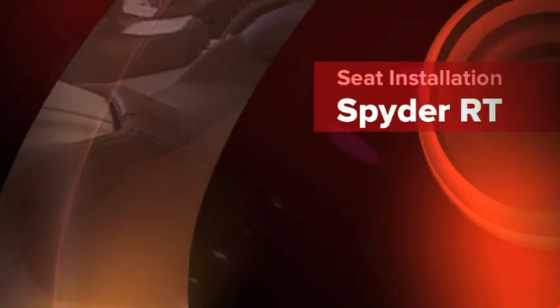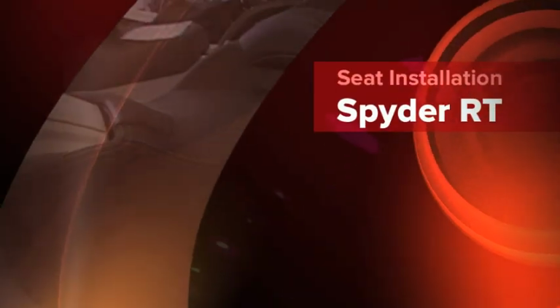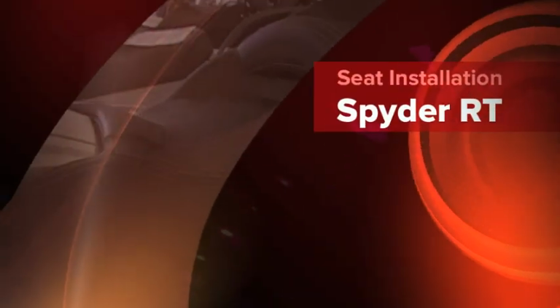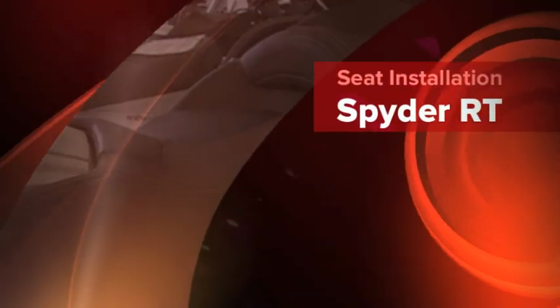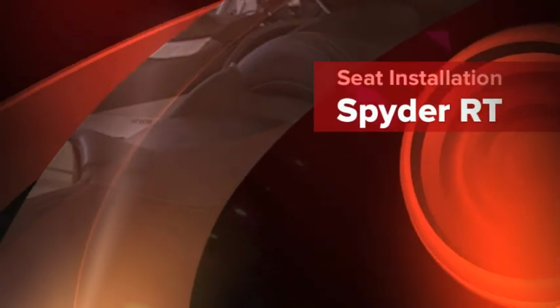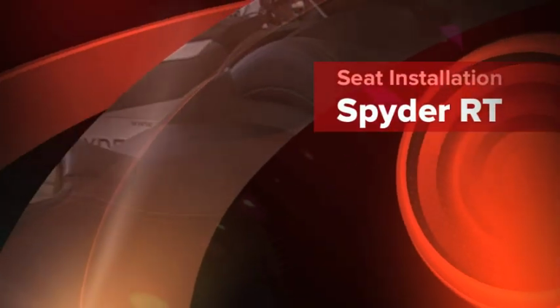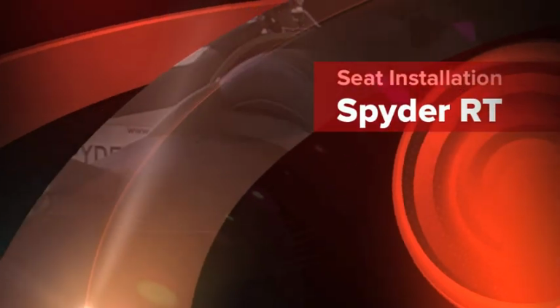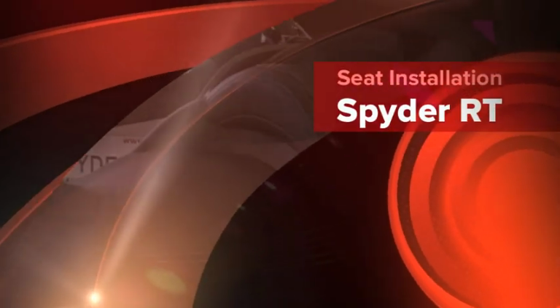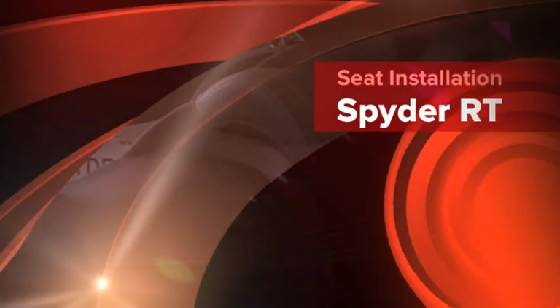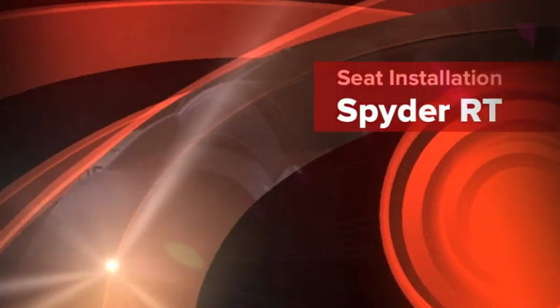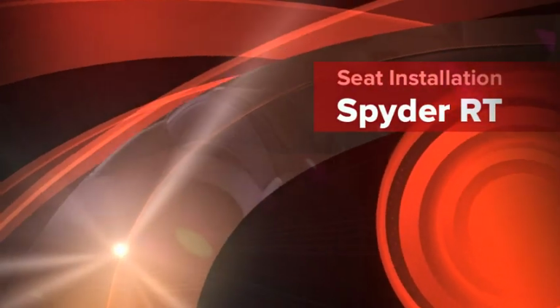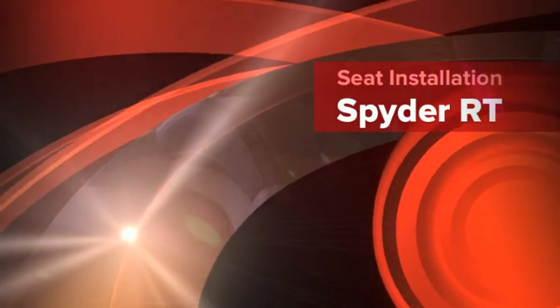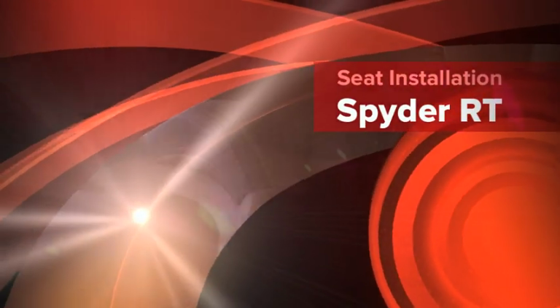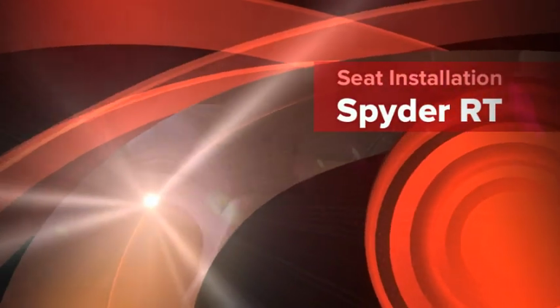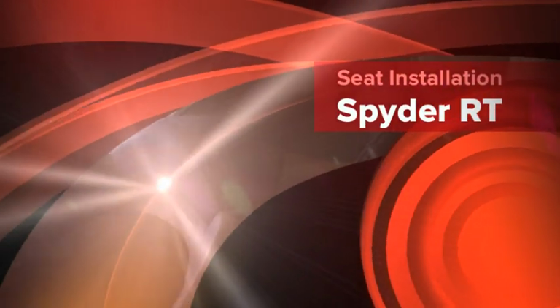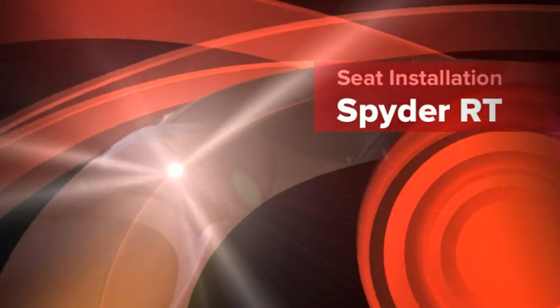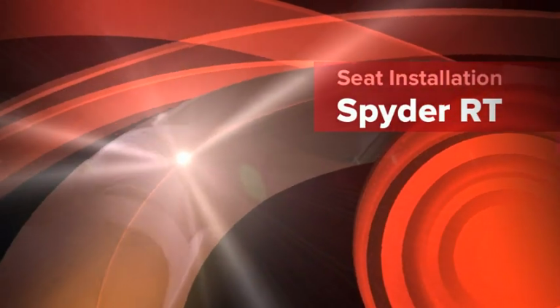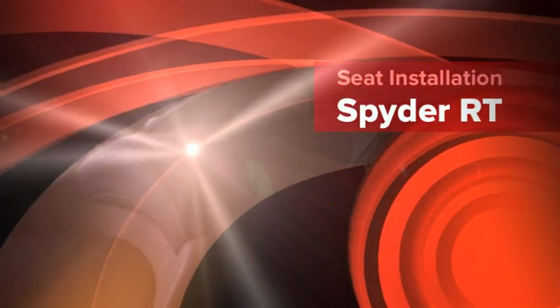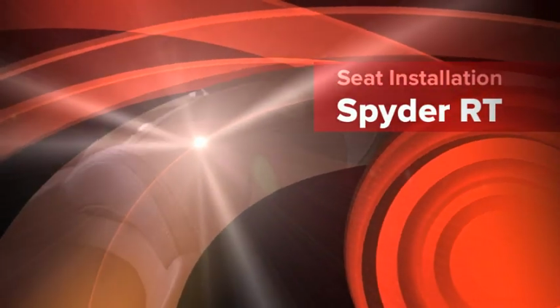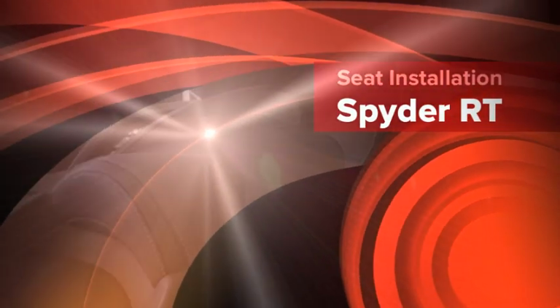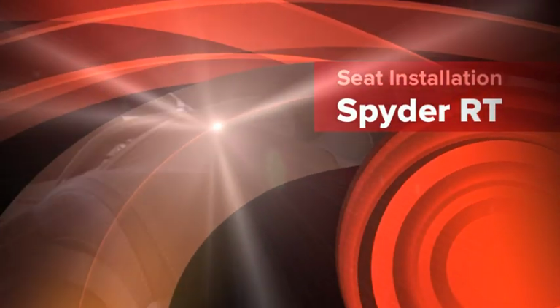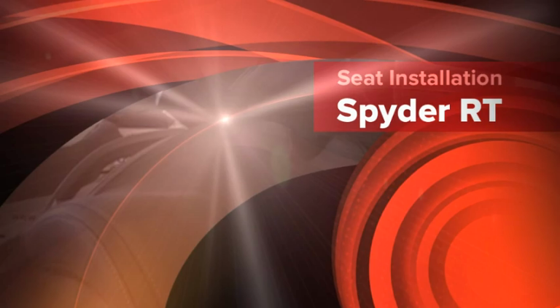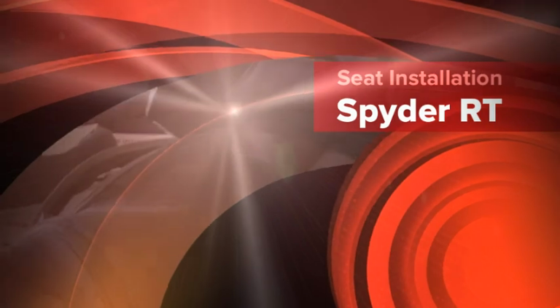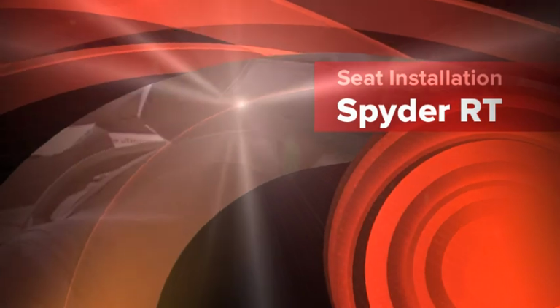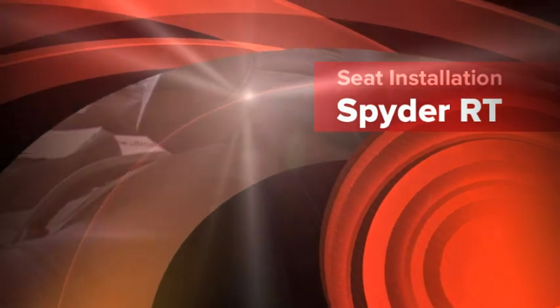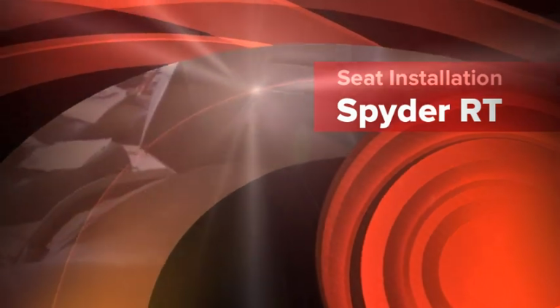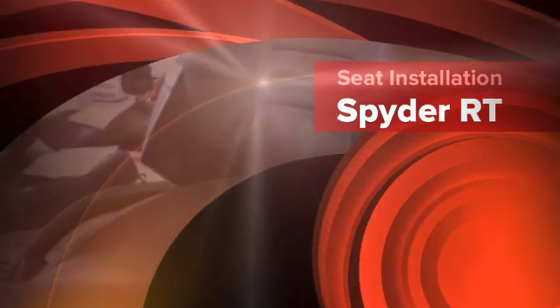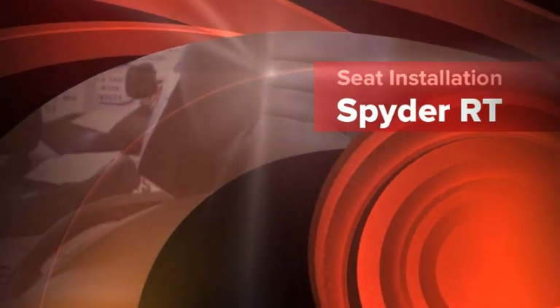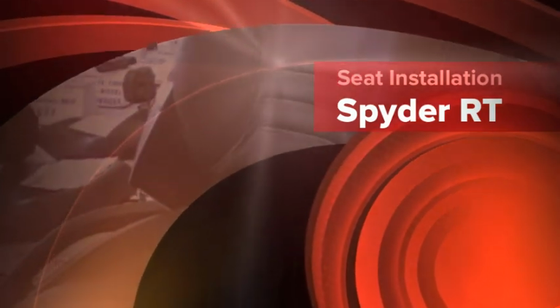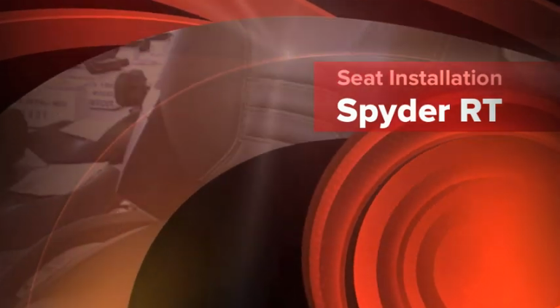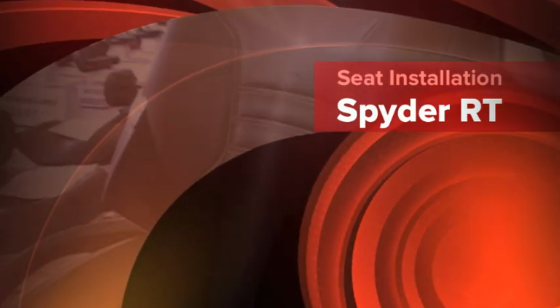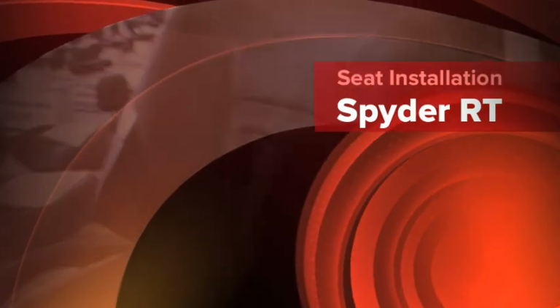Welcome to Ultimate Seats TV. Today we're going to show you how to change out the seat on your Spyder RT.